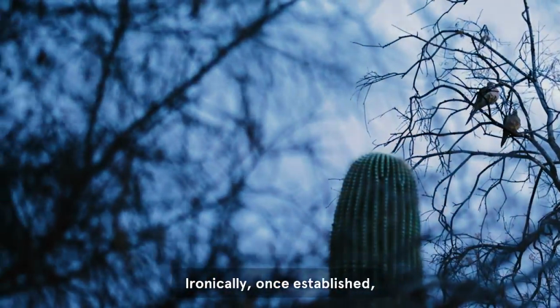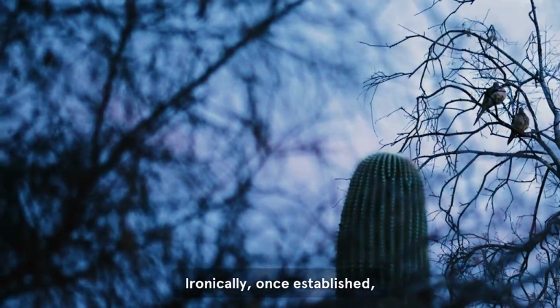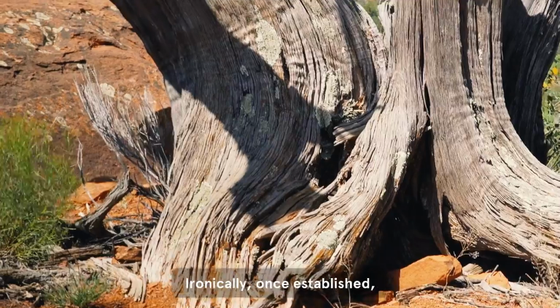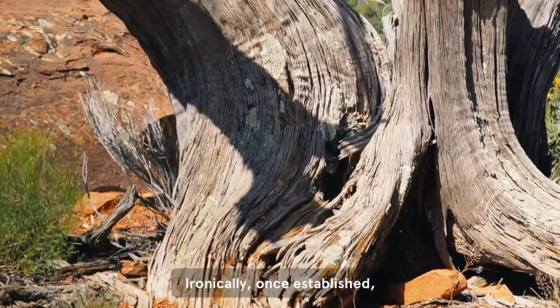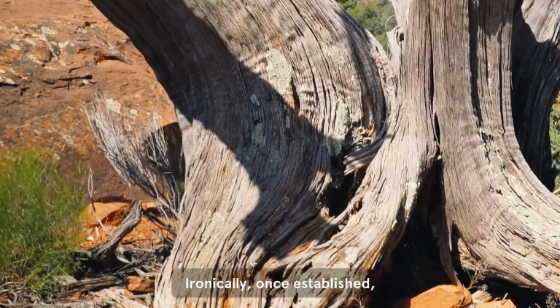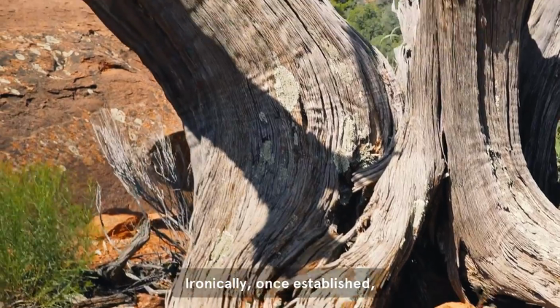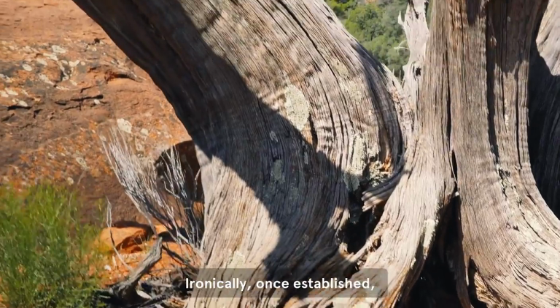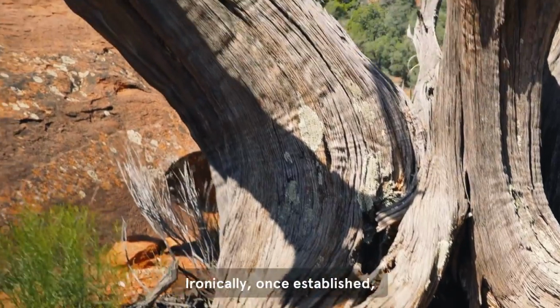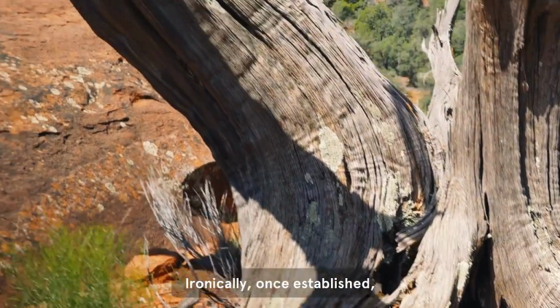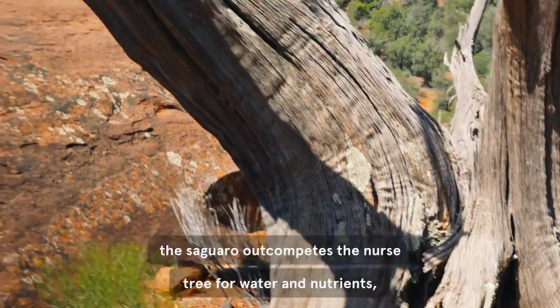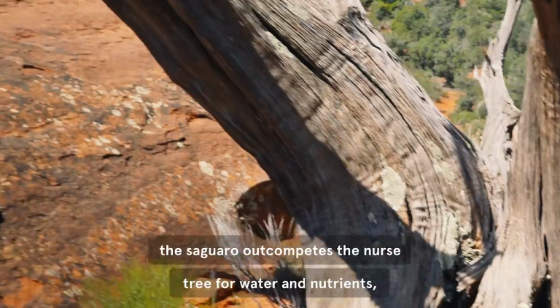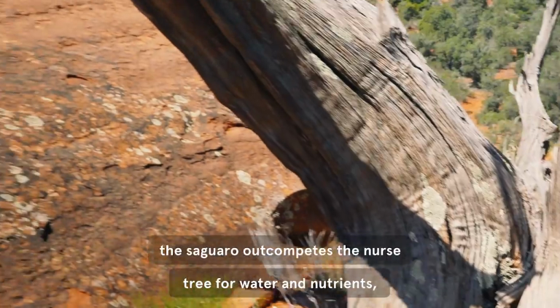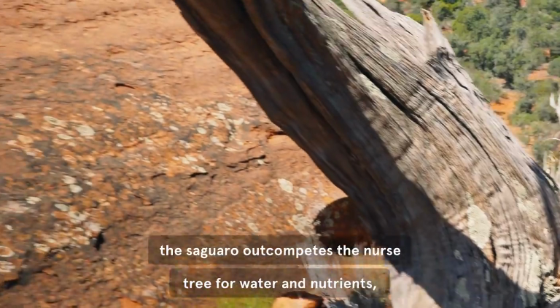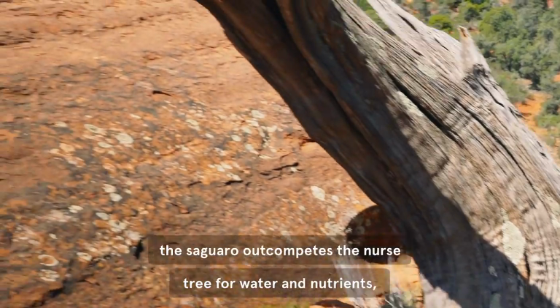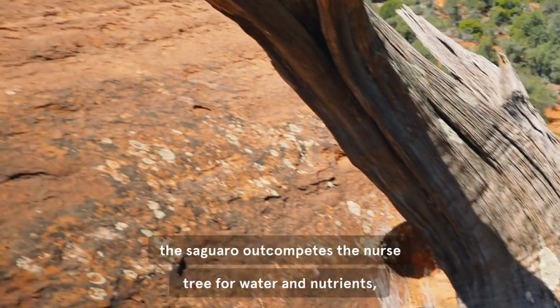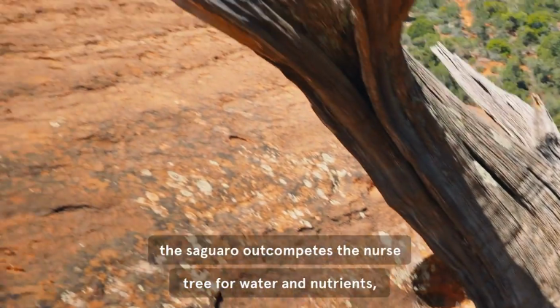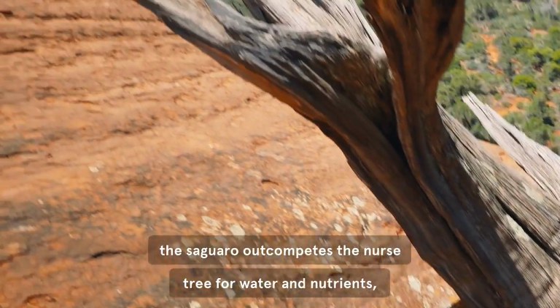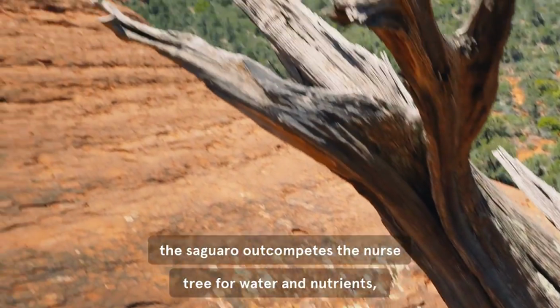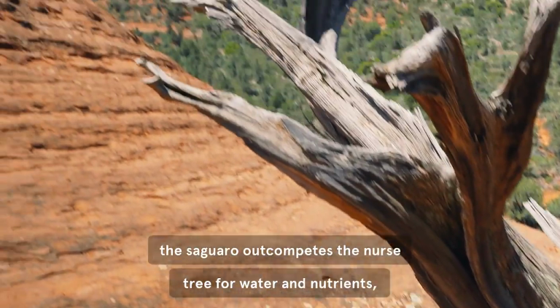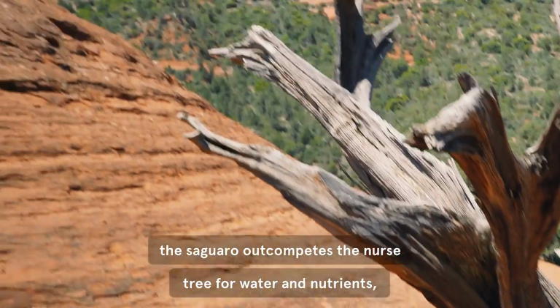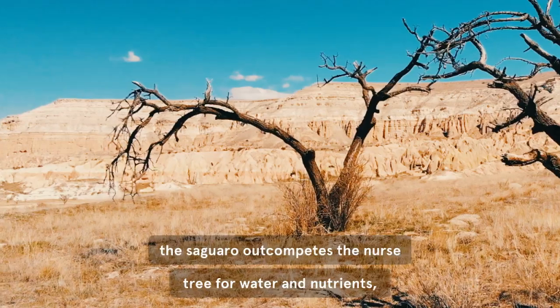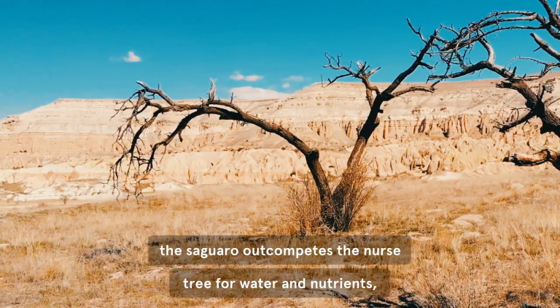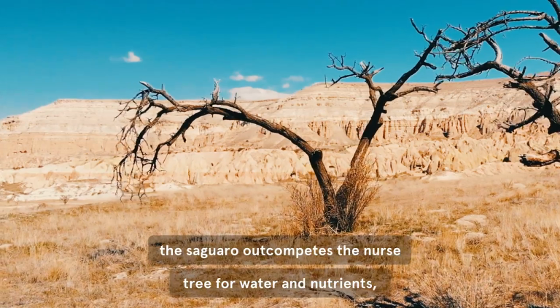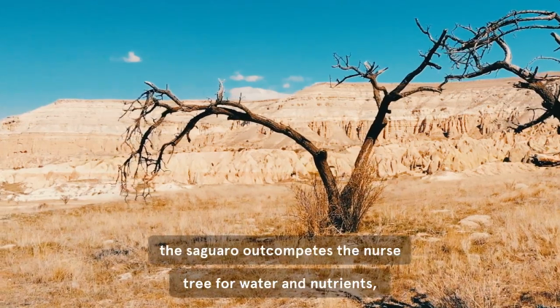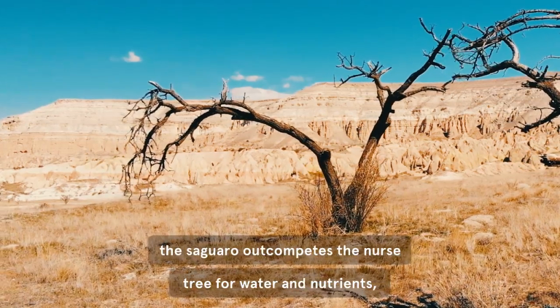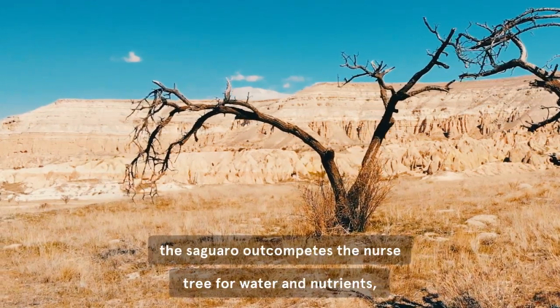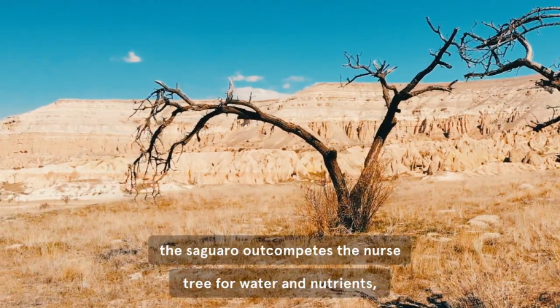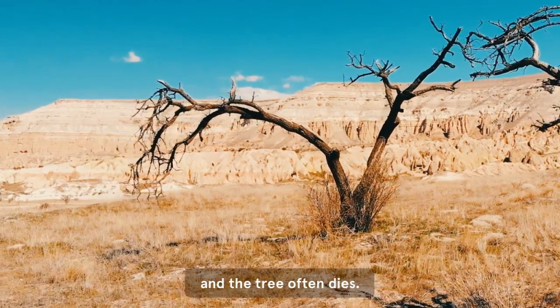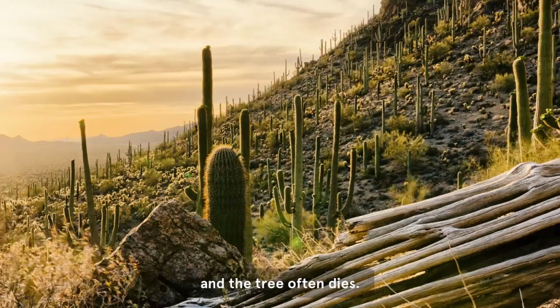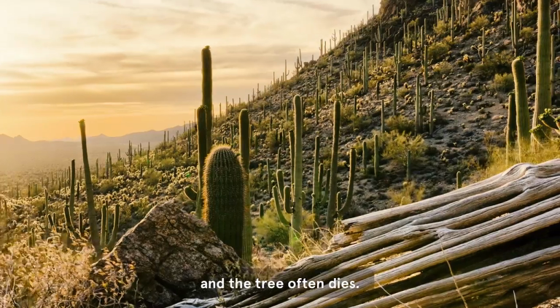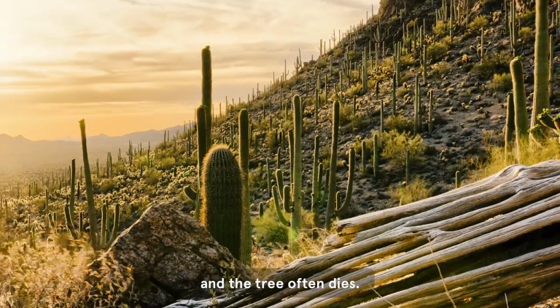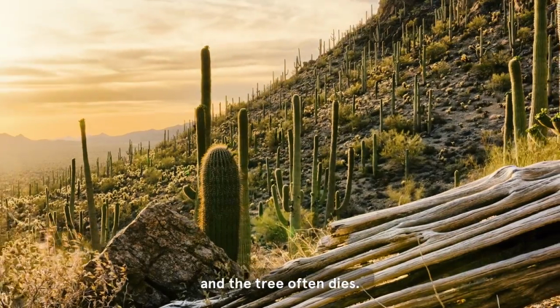Ironically, once established, the saguaro outcompetes the nurse tree for water and nutrients, and the tree often dies.